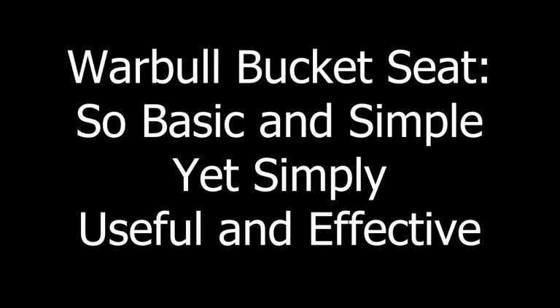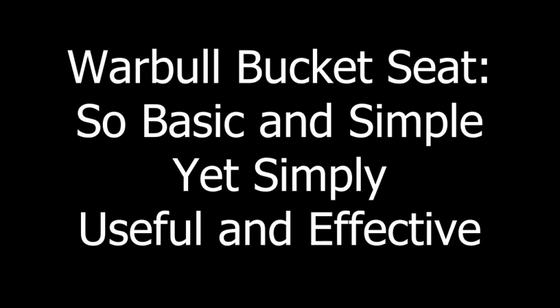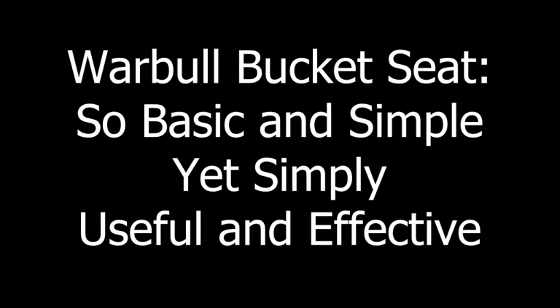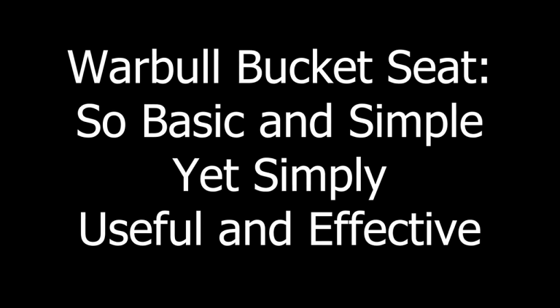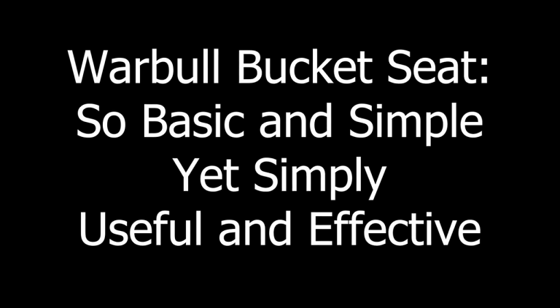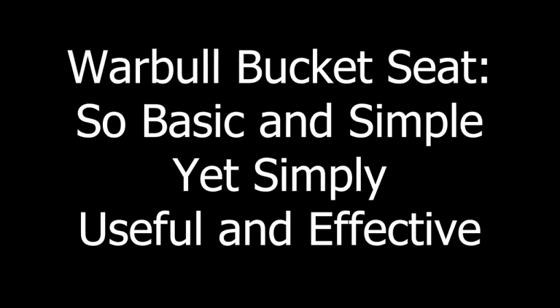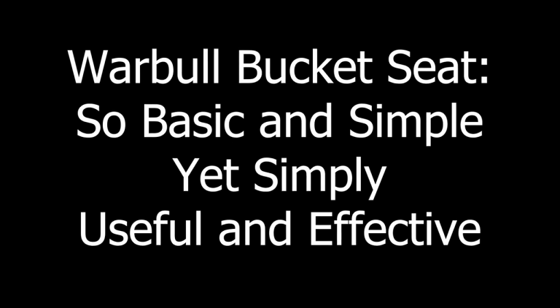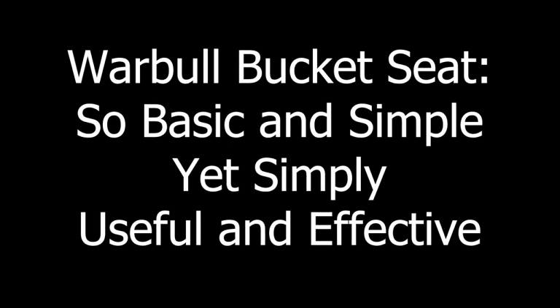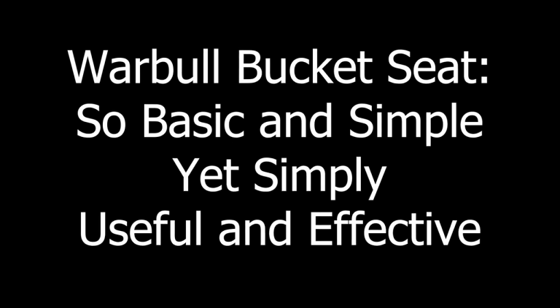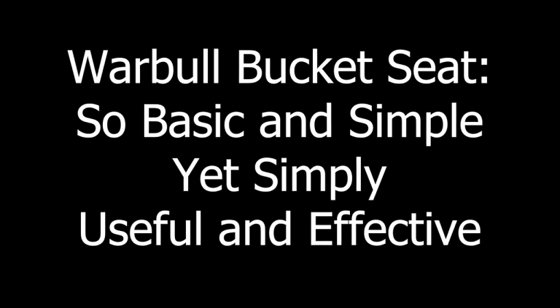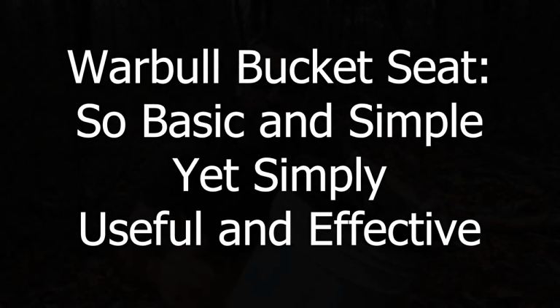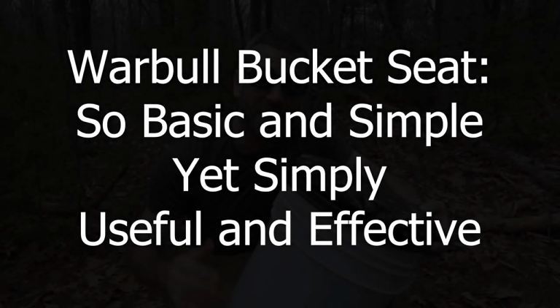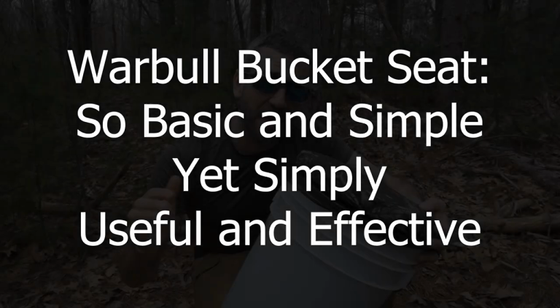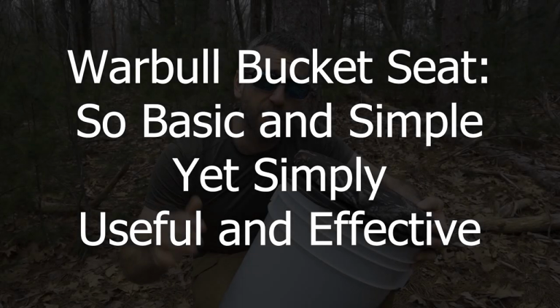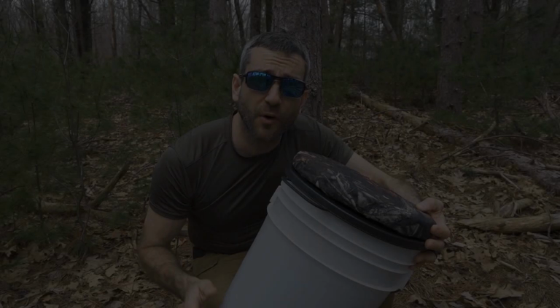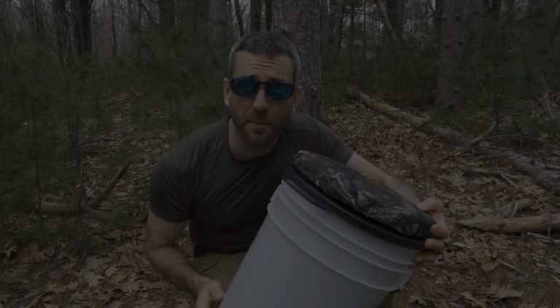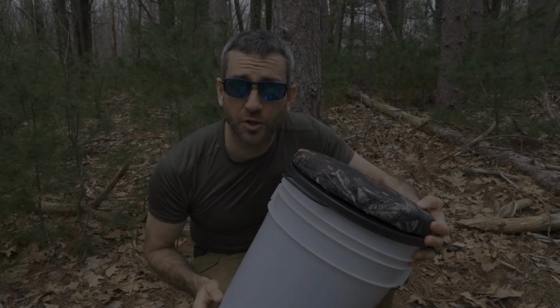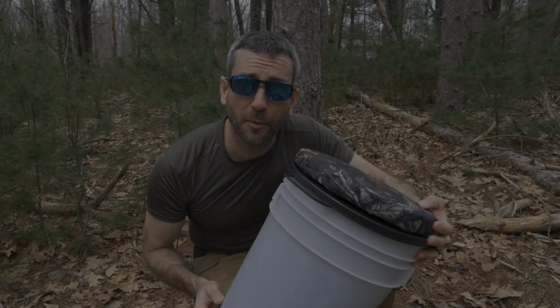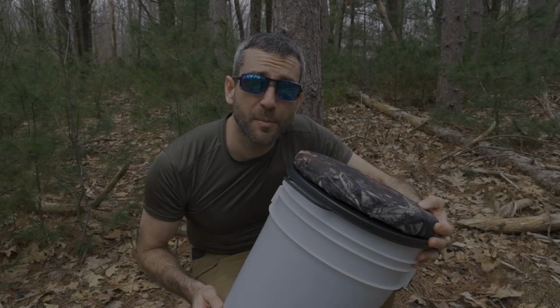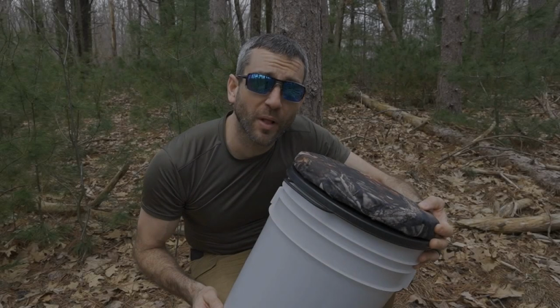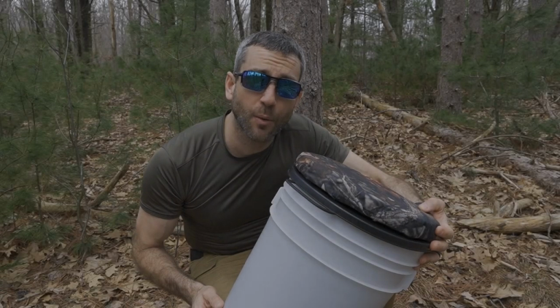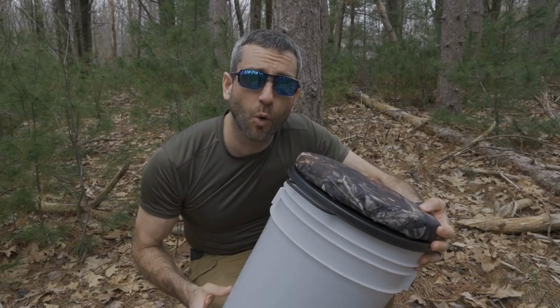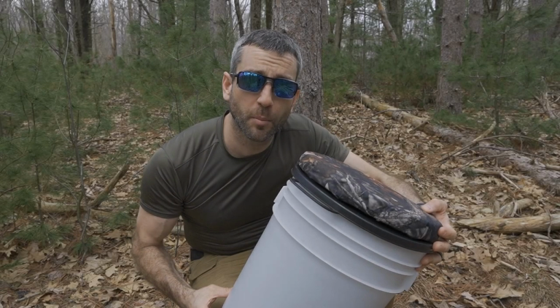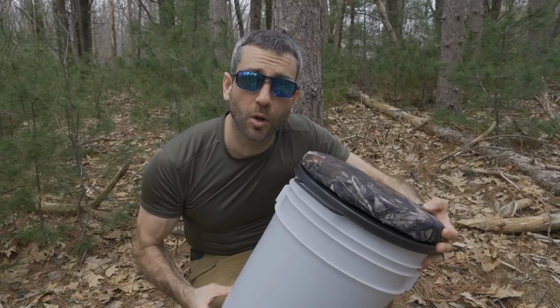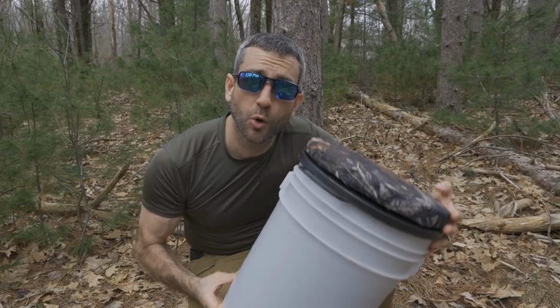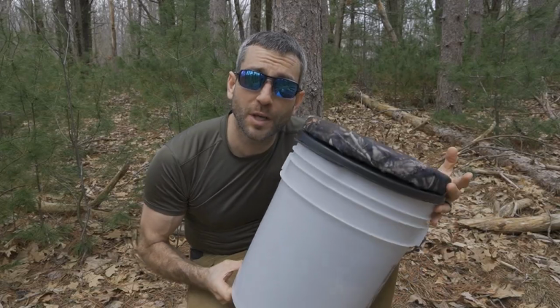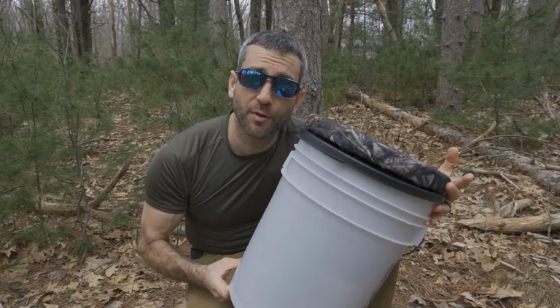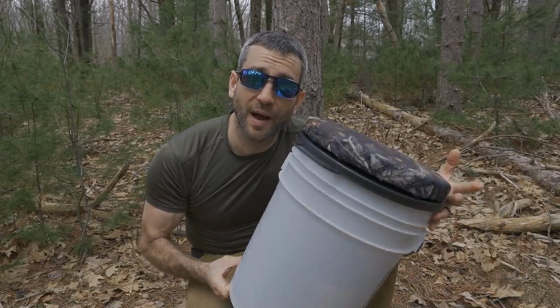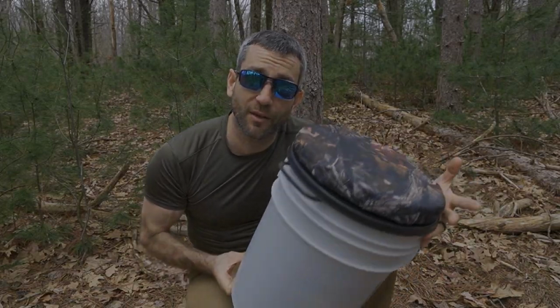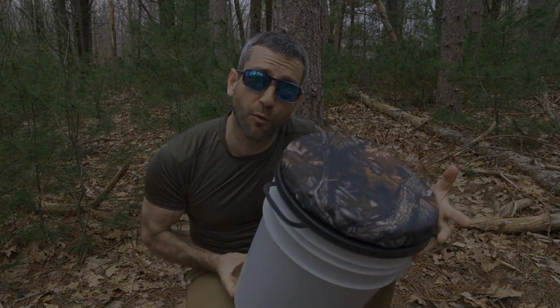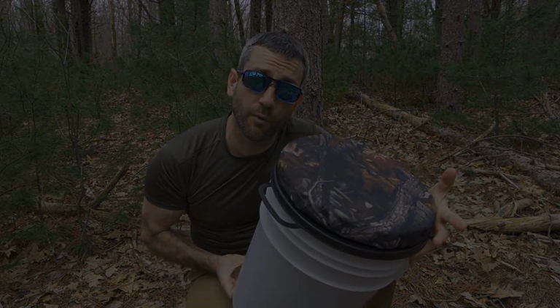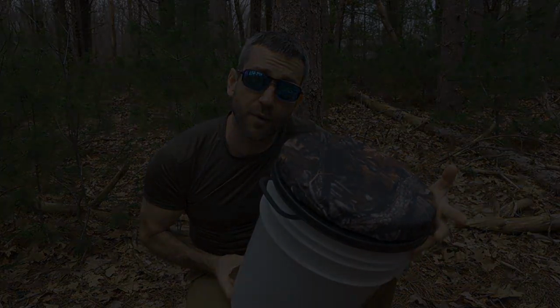Now before we get too far, I would like to say thank you very much to the people at Warble who did provide this for review.